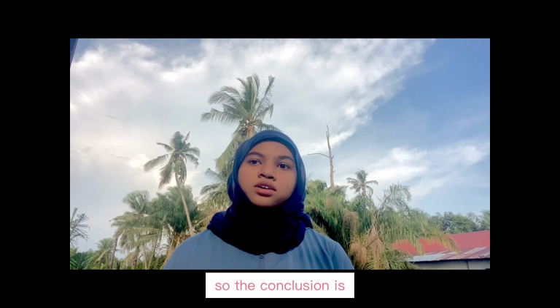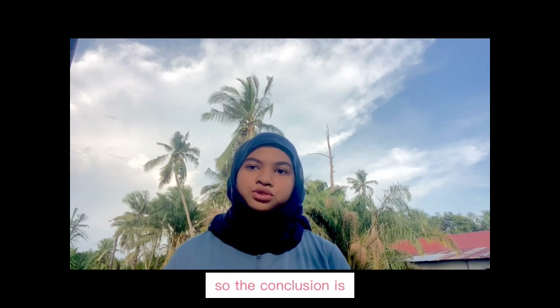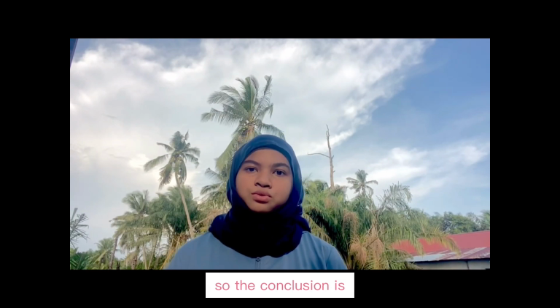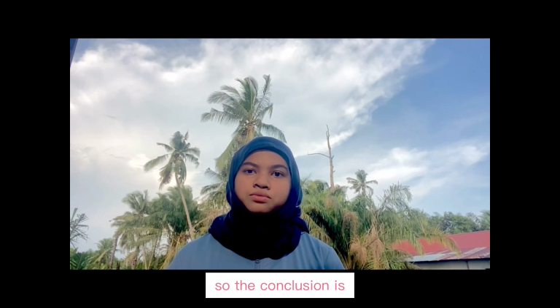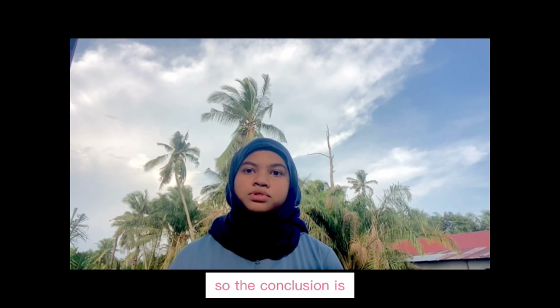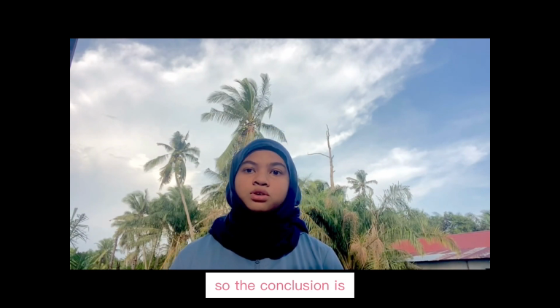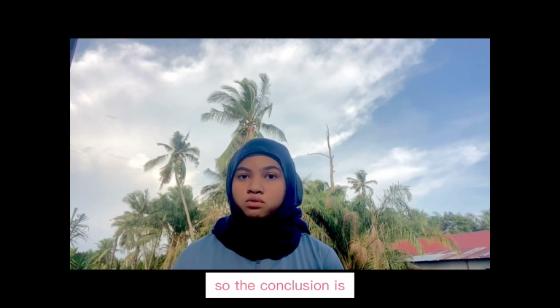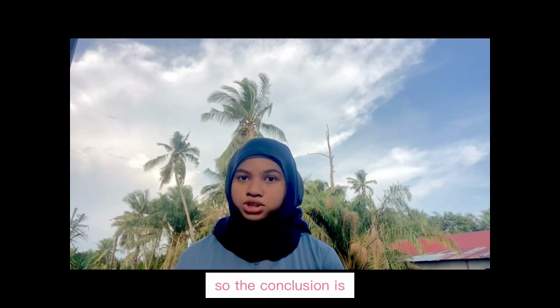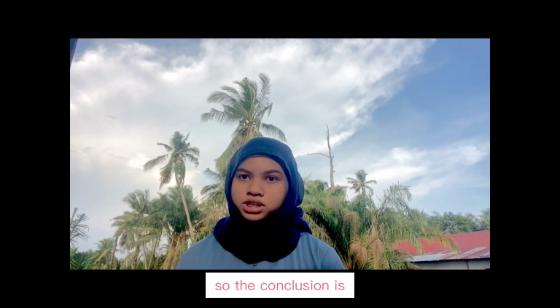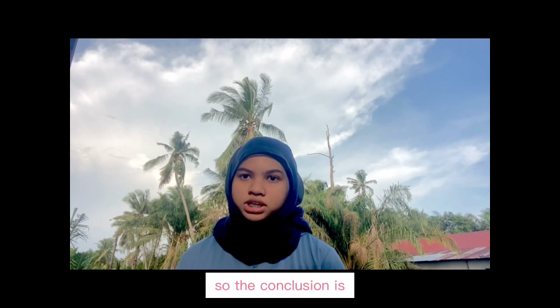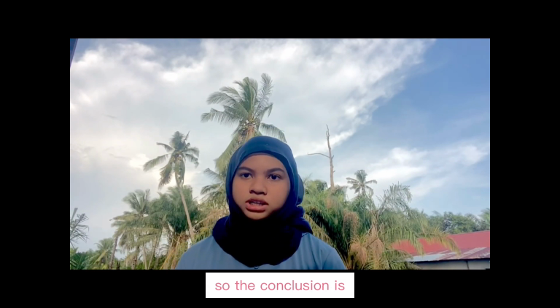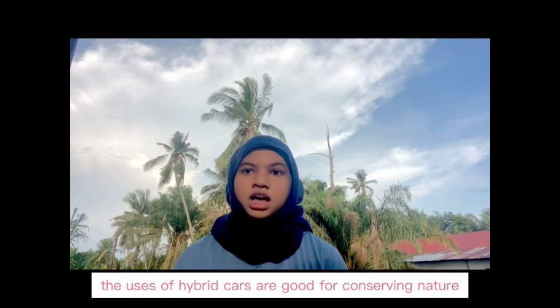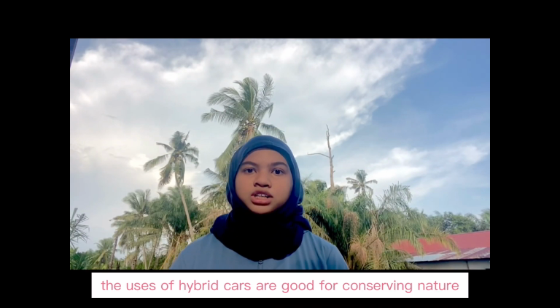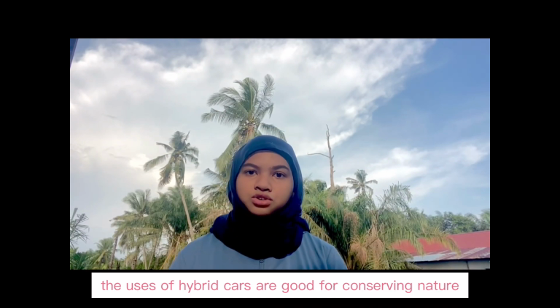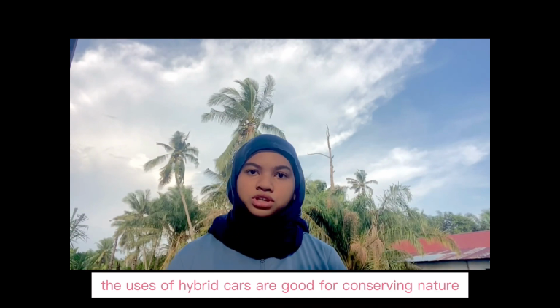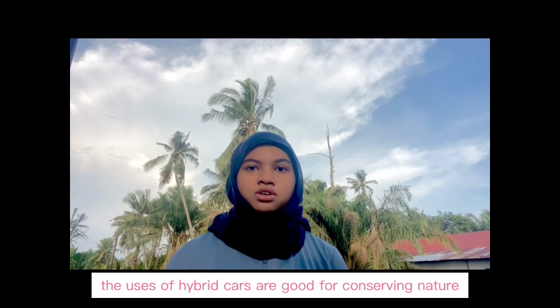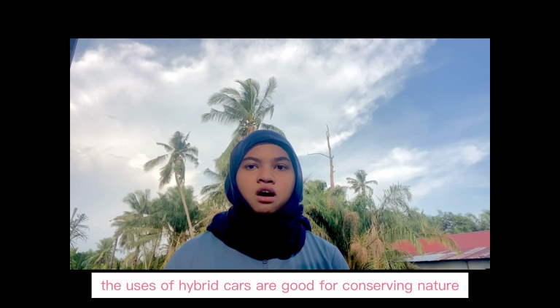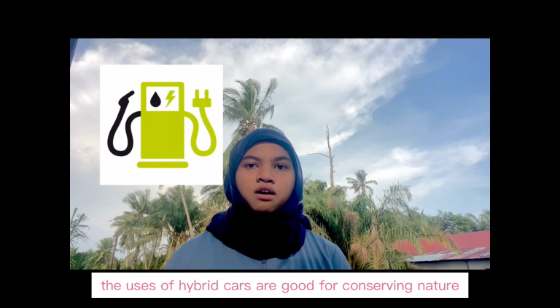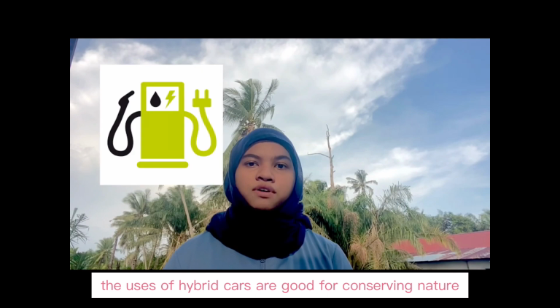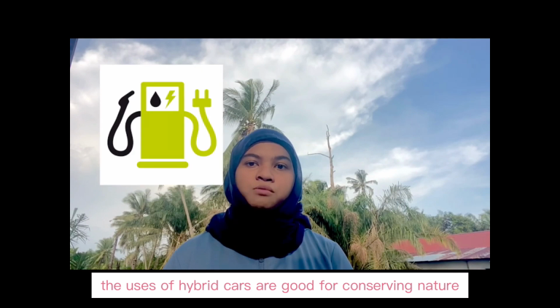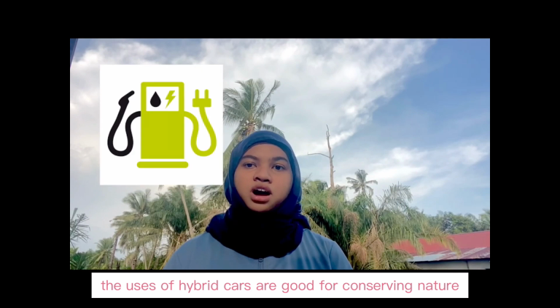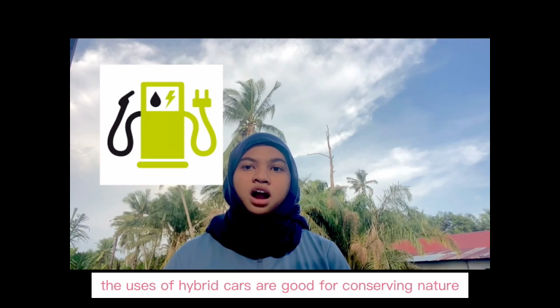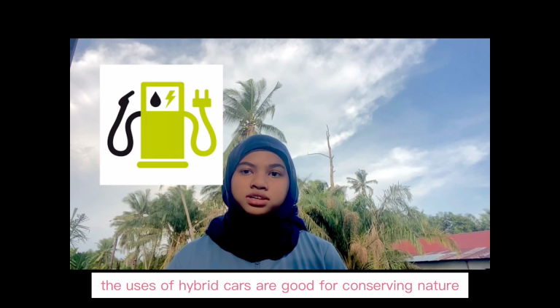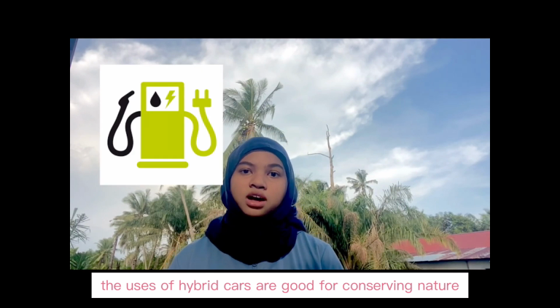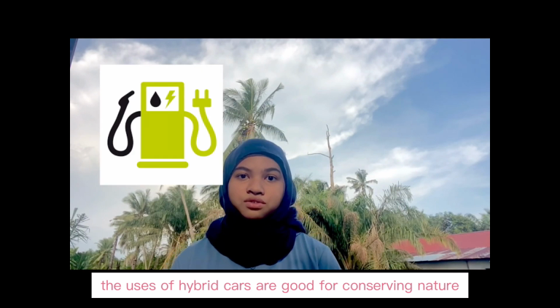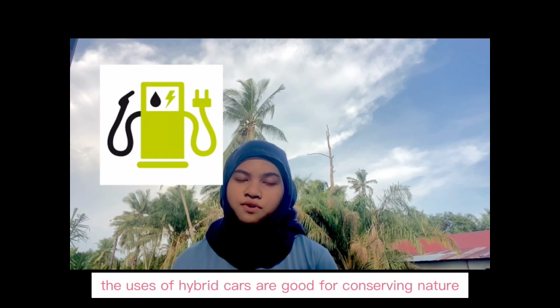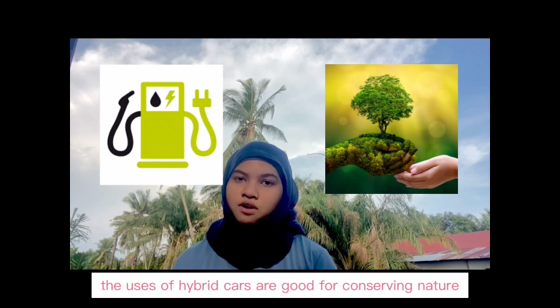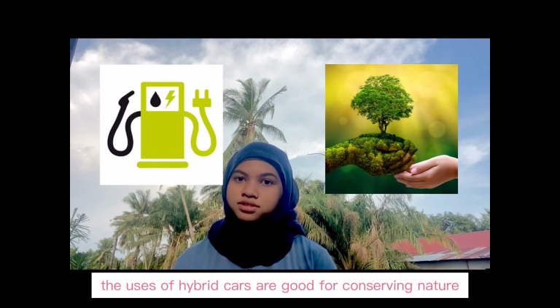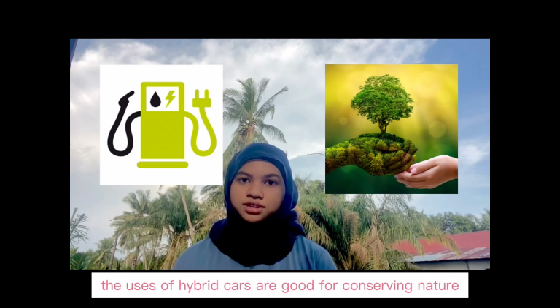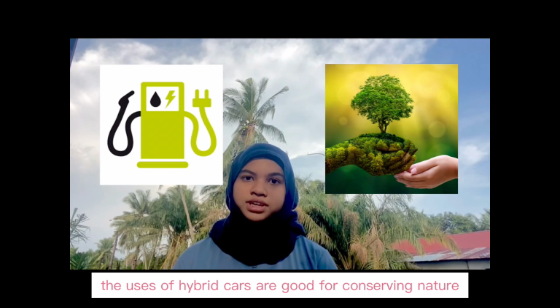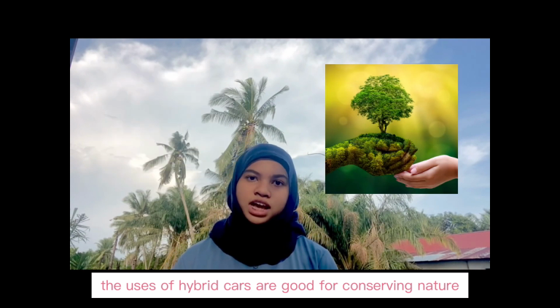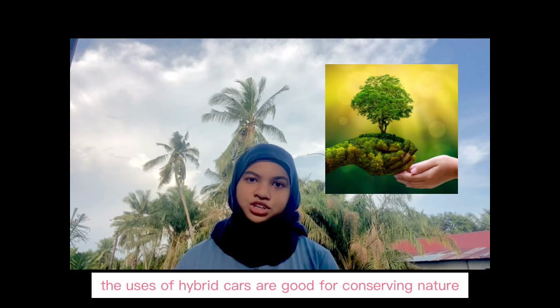So, in conclusion, the use of hybrid cars is good for conserving nature.